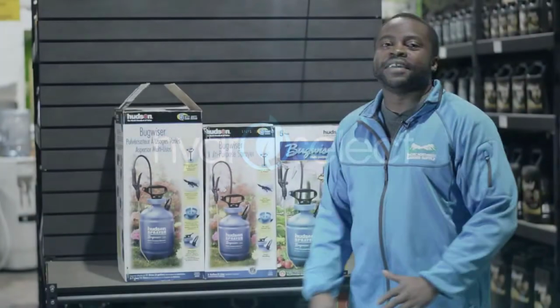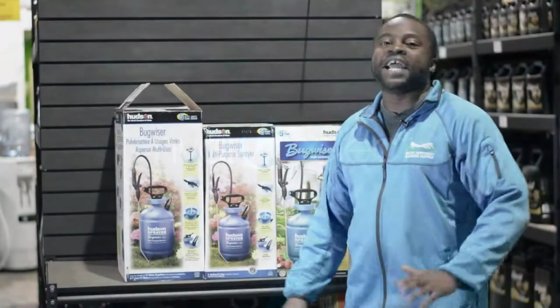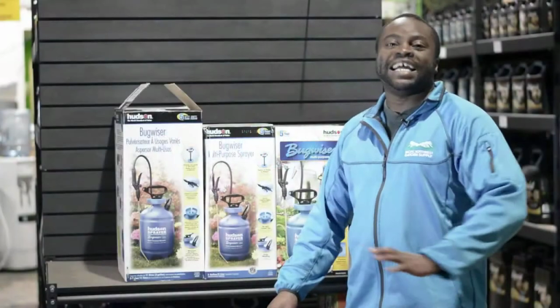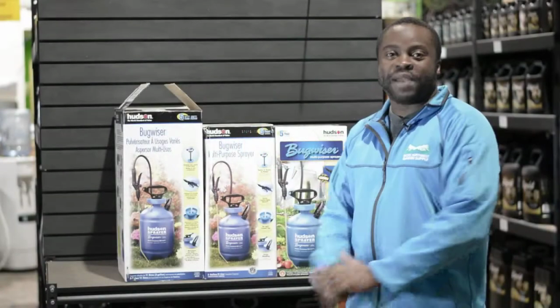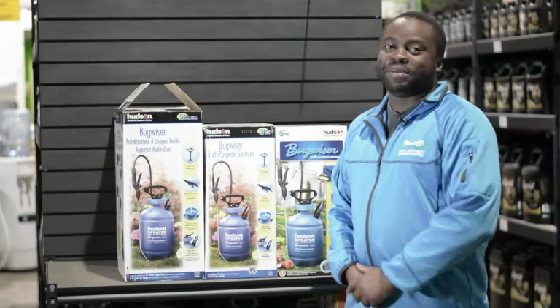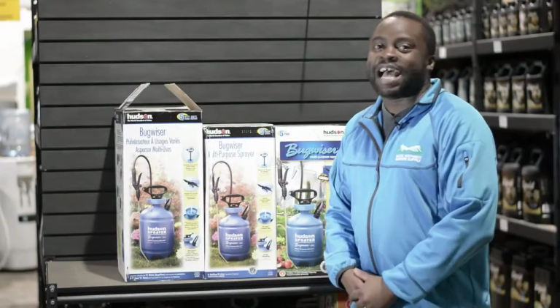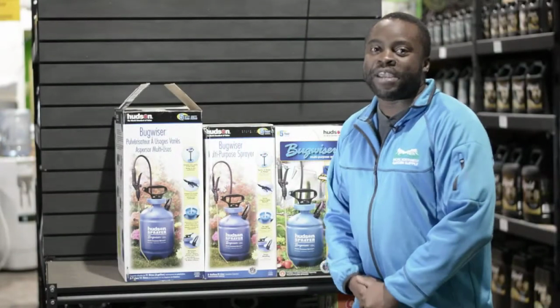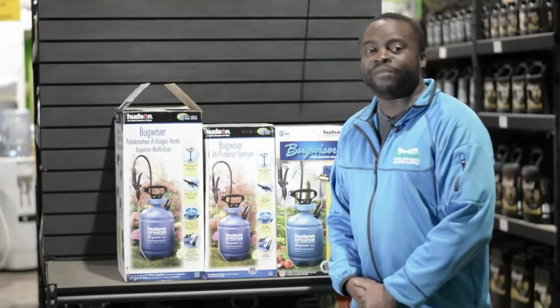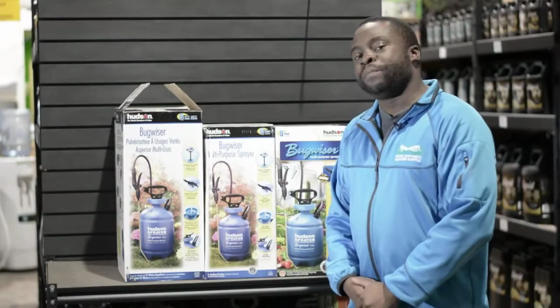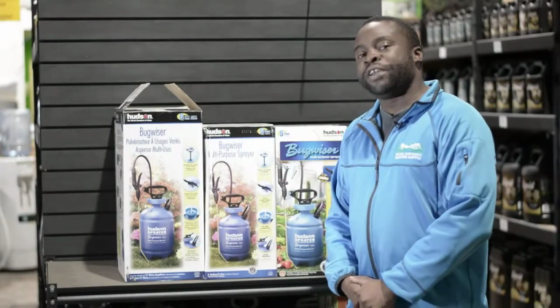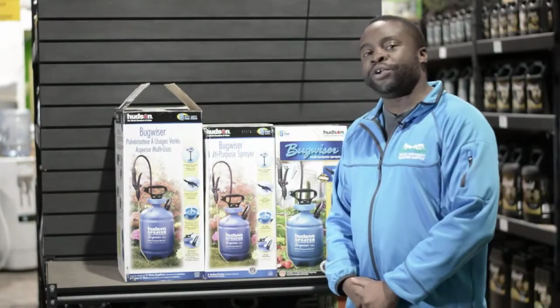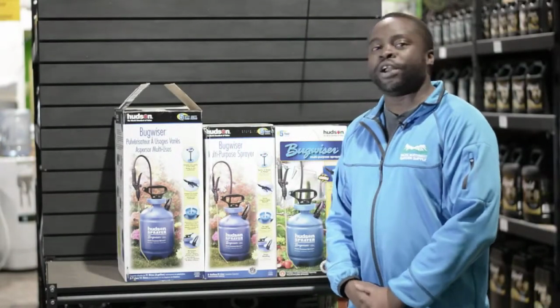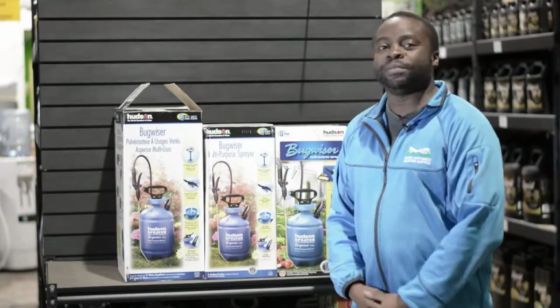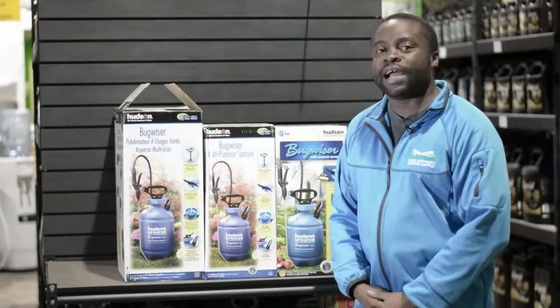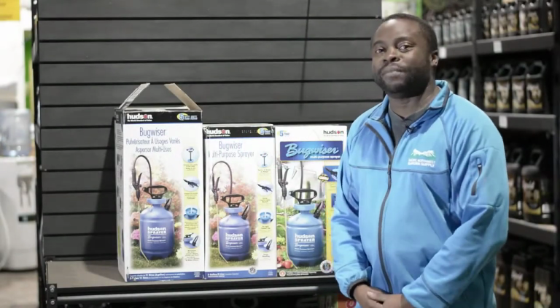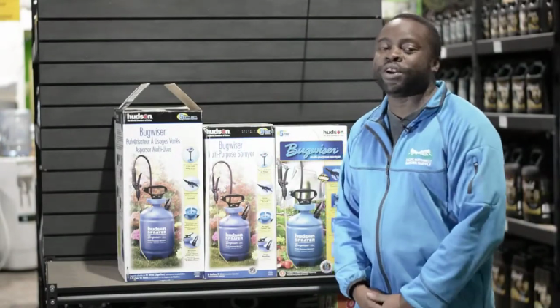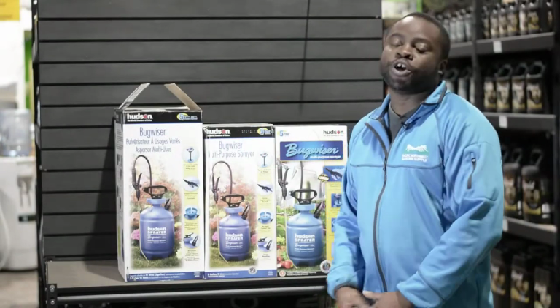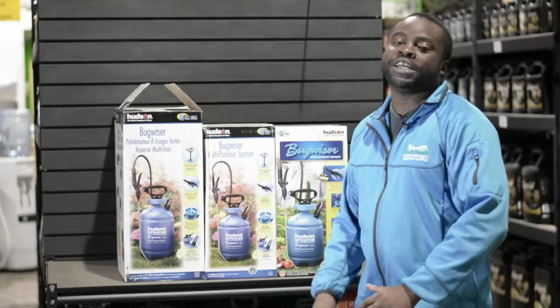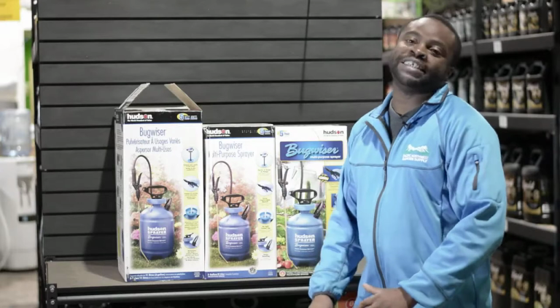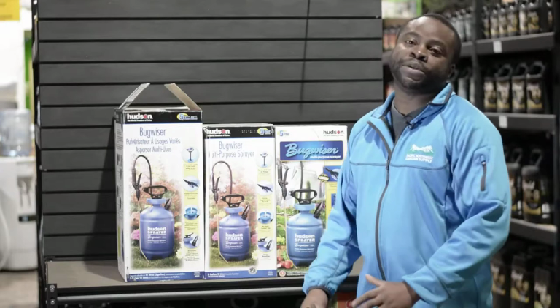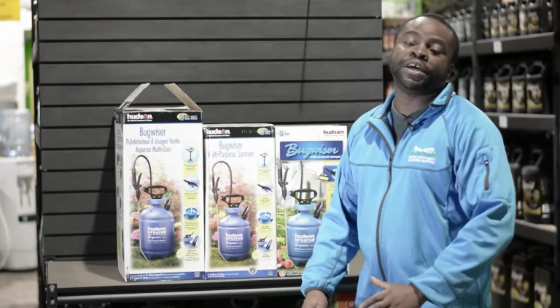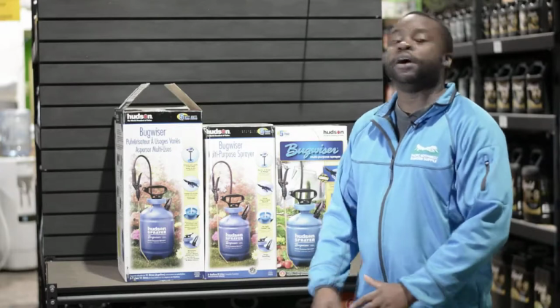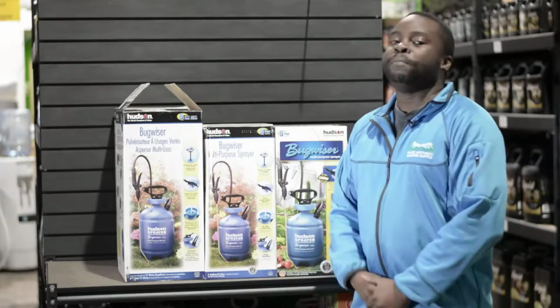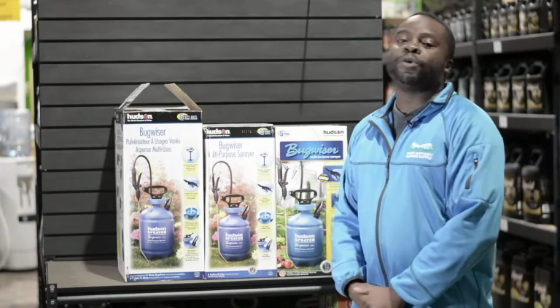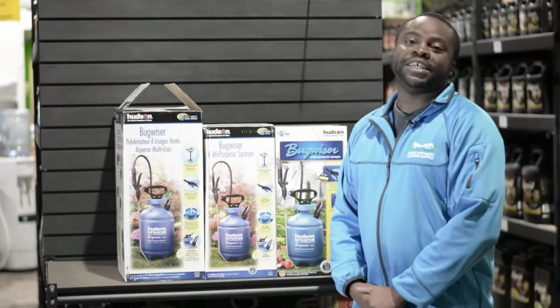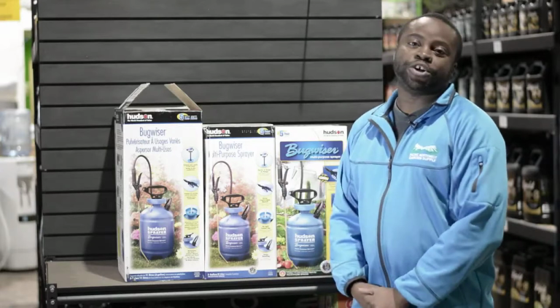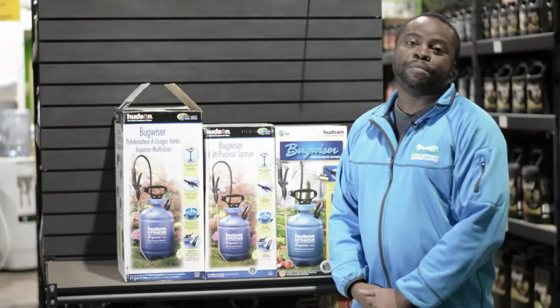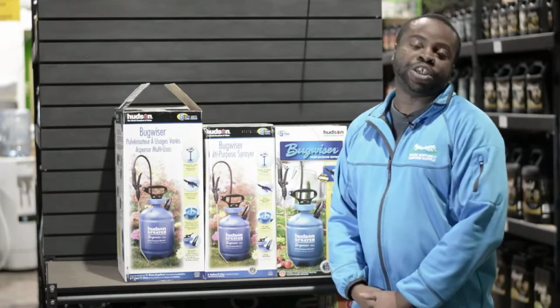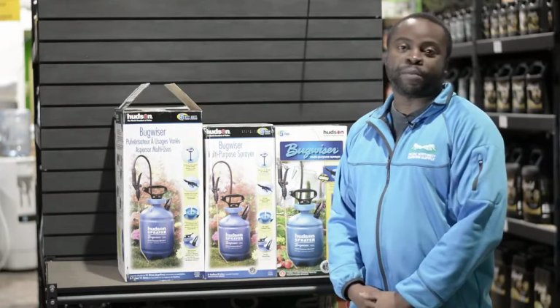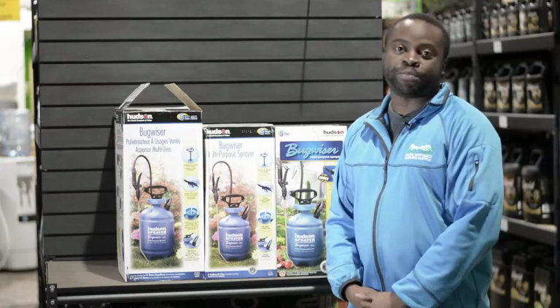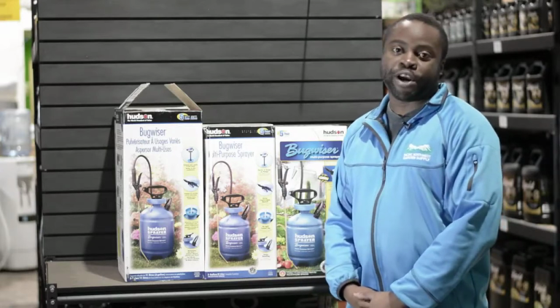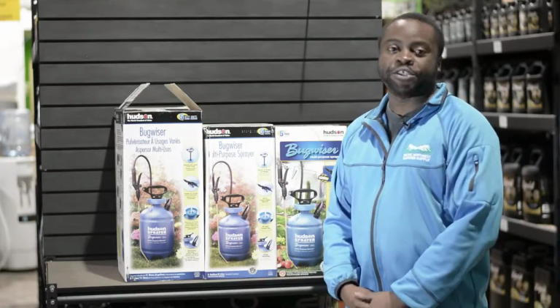Hey guys, my name is Abbey. I'm from P&W Garden Supply. I'm here to talk to you guys about the Bugweiser multi-purpose sprayers.